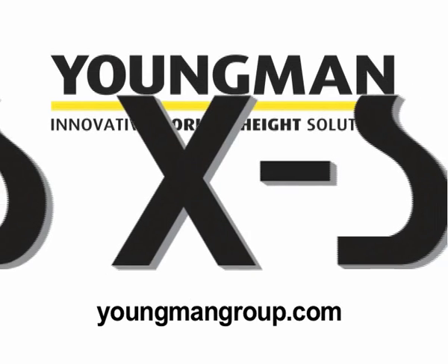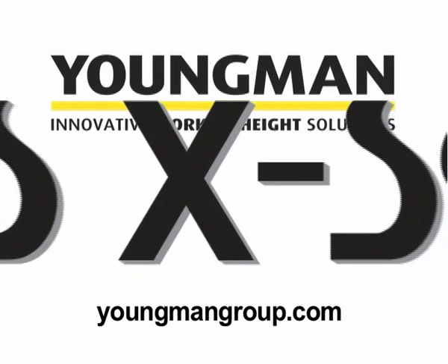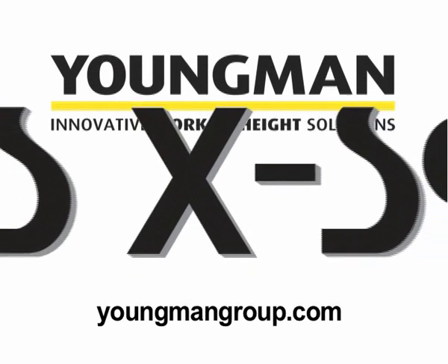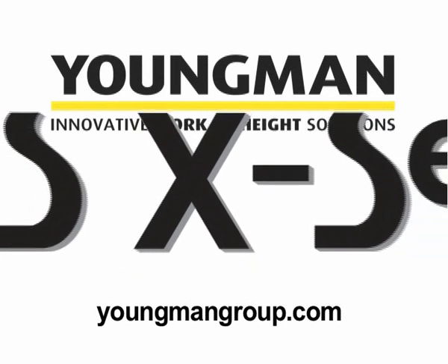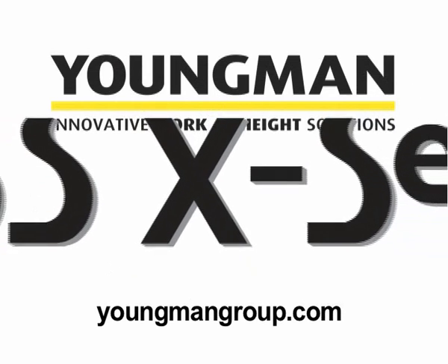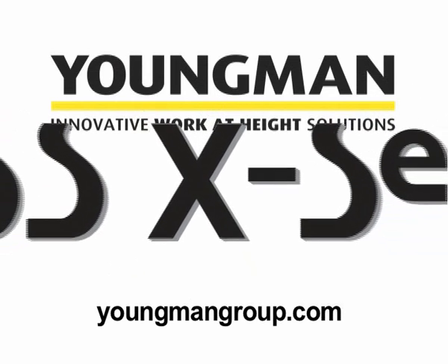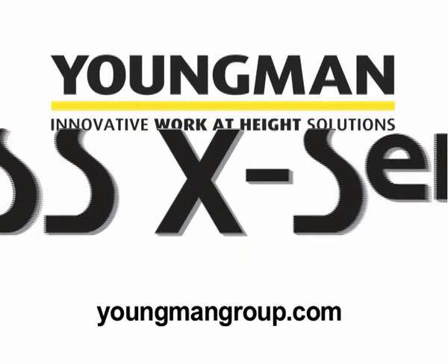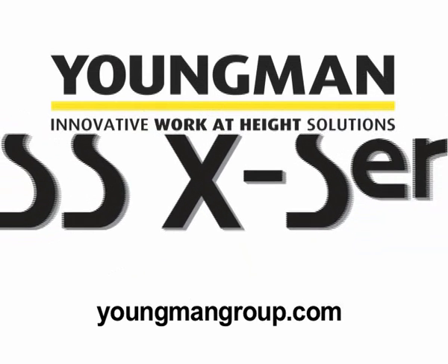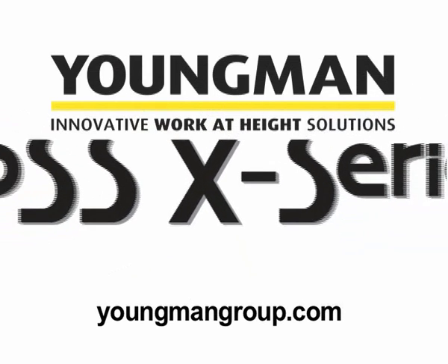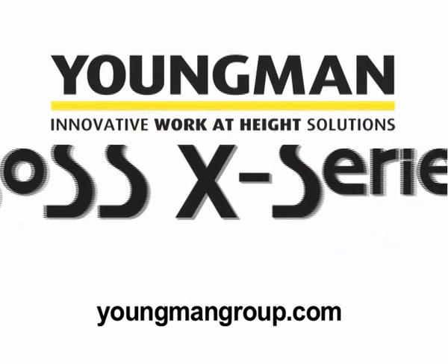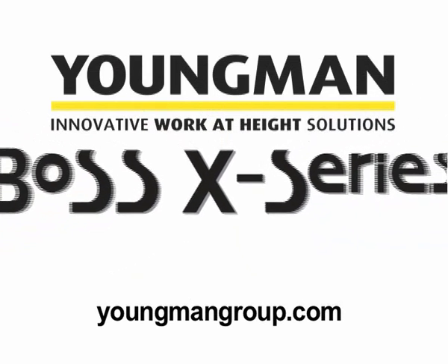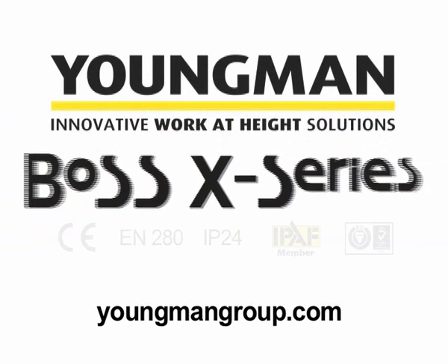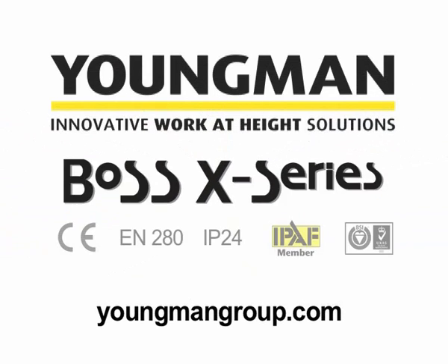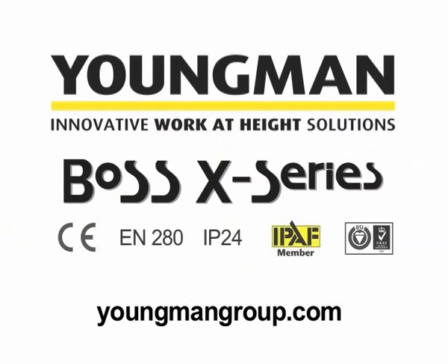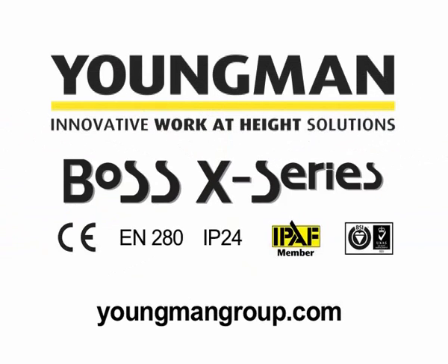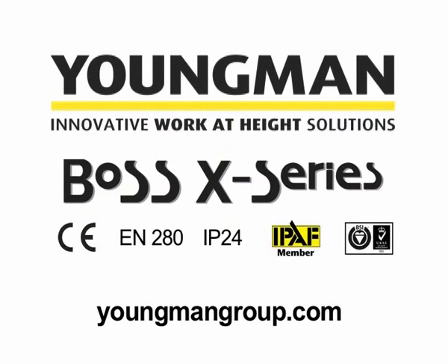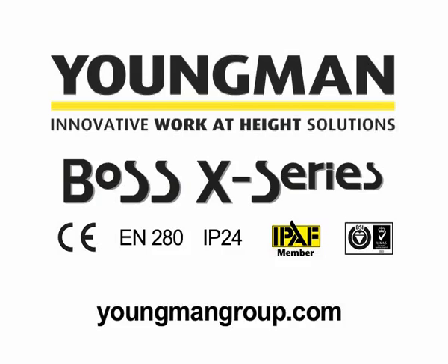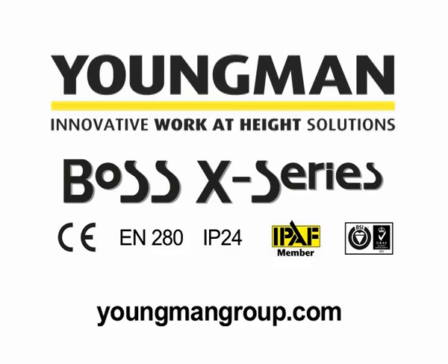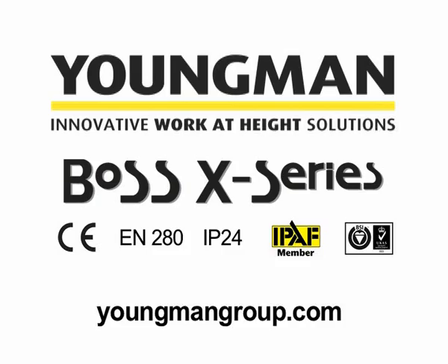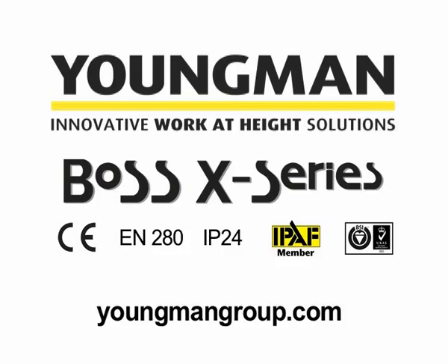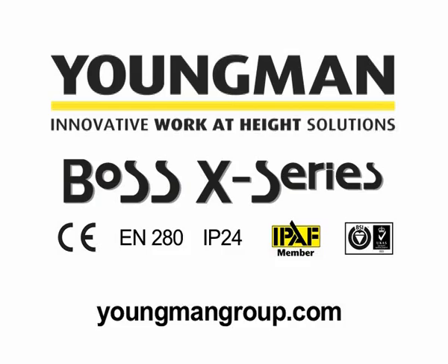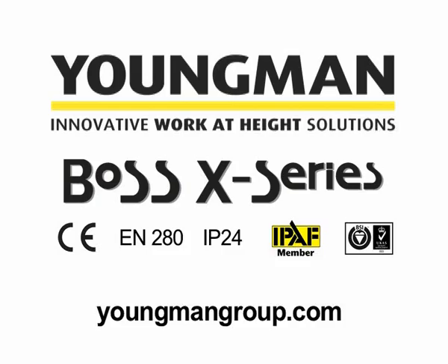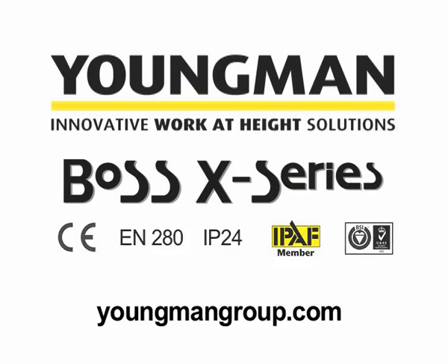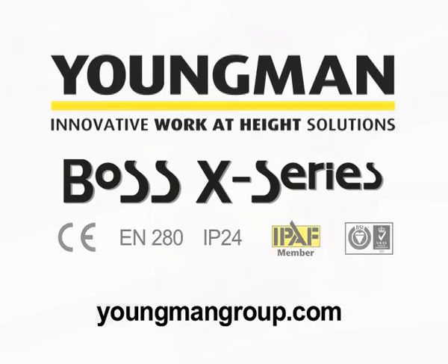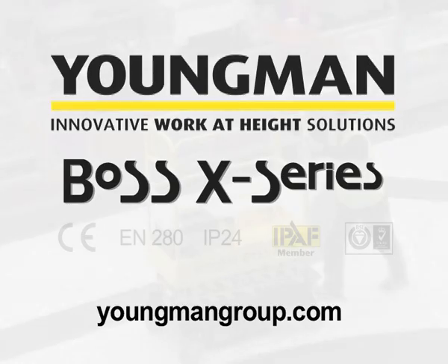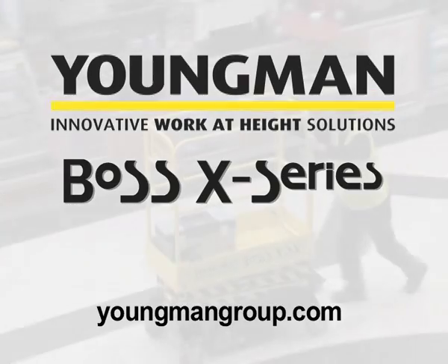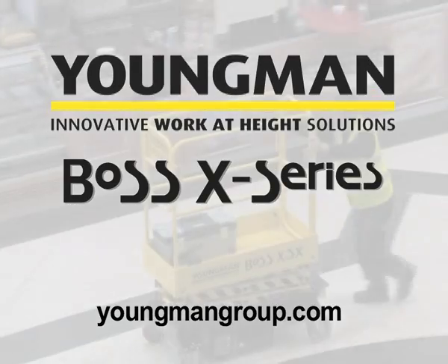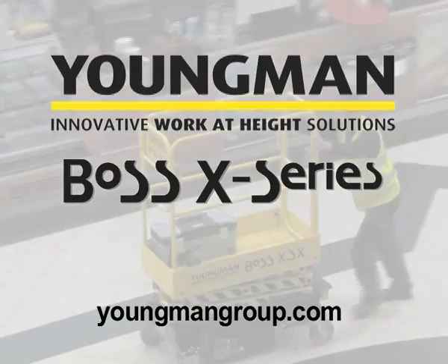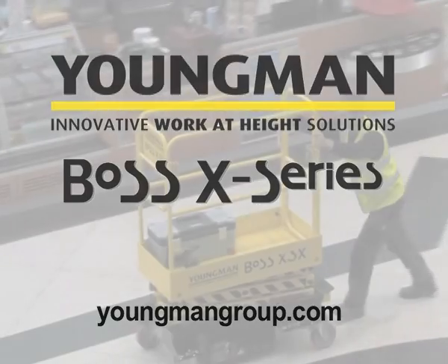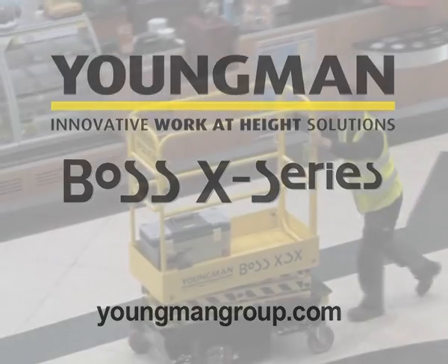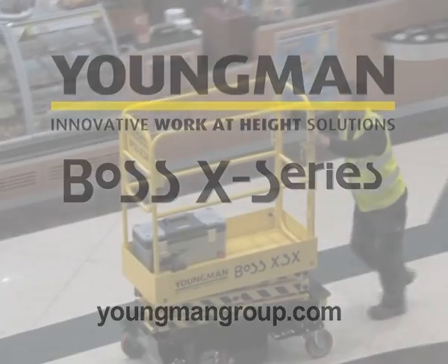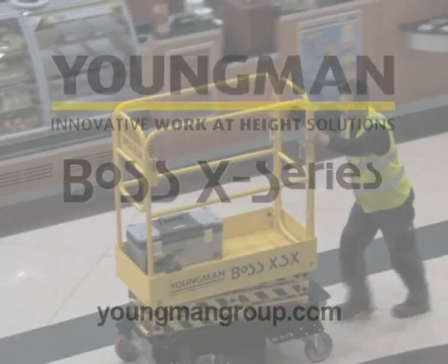The Boss X series is the tough micro powered access range from the Youngman Group.